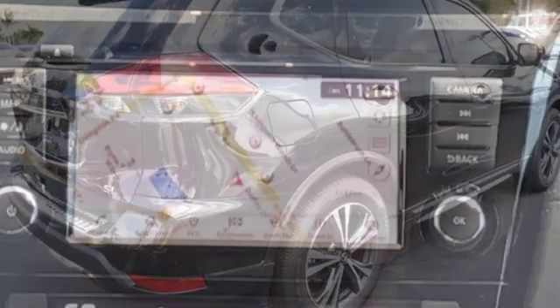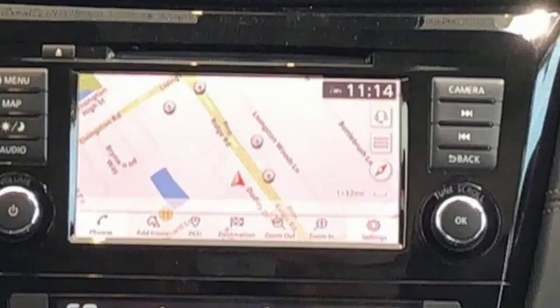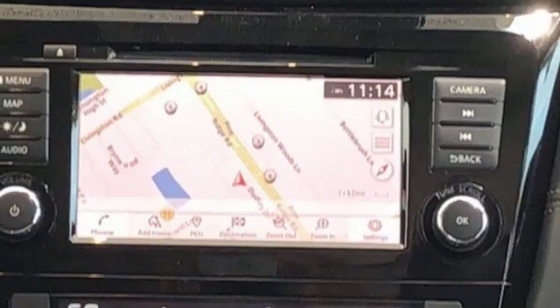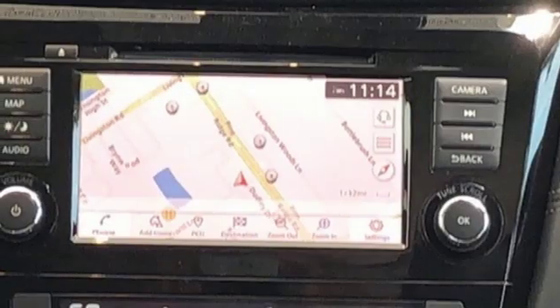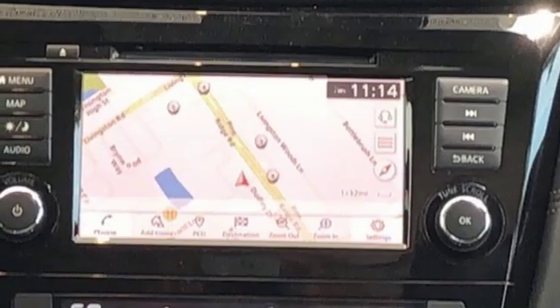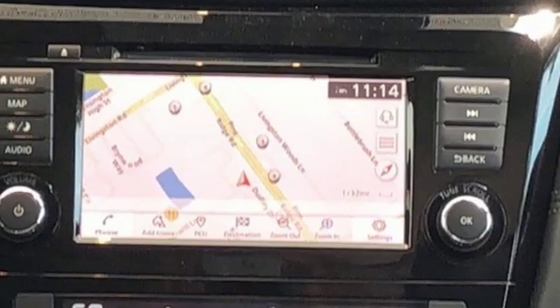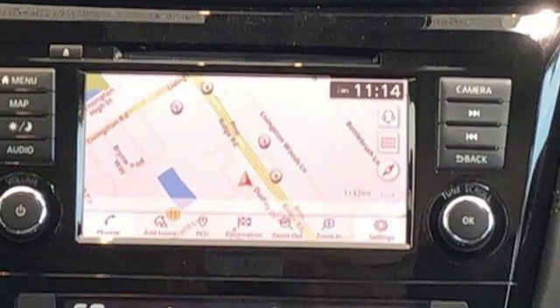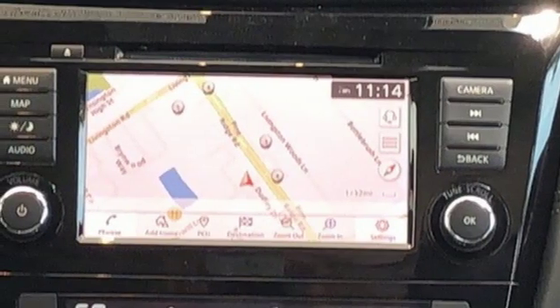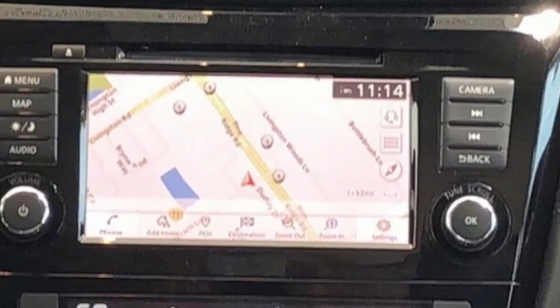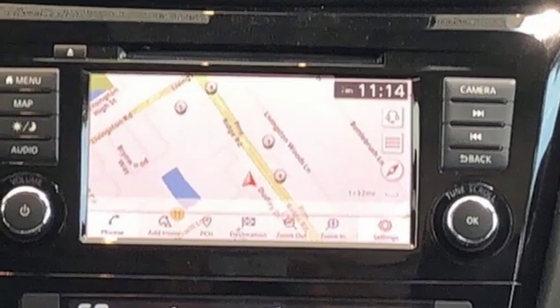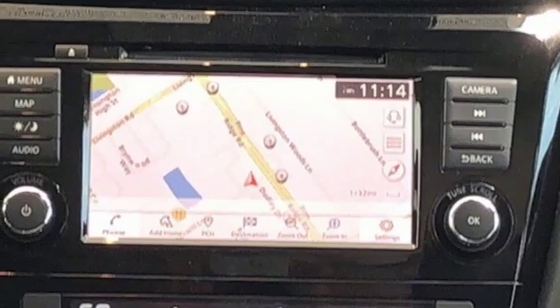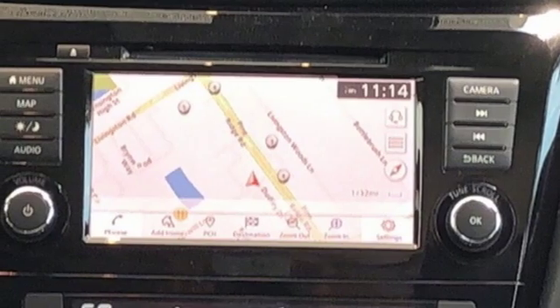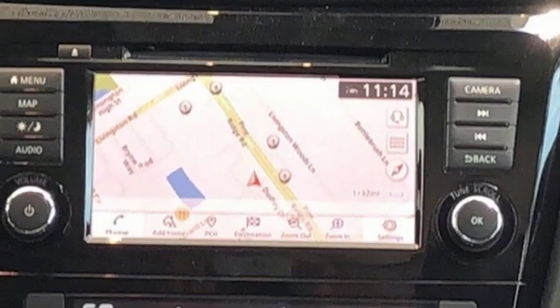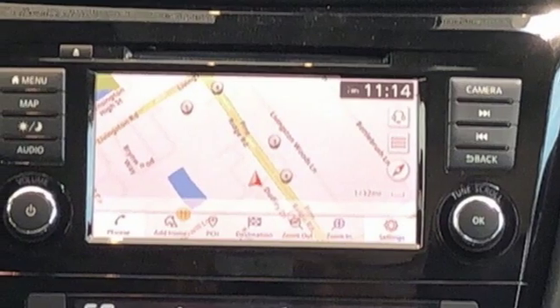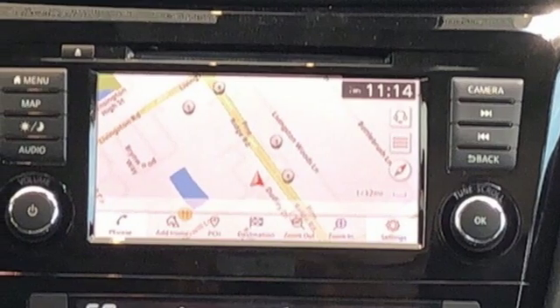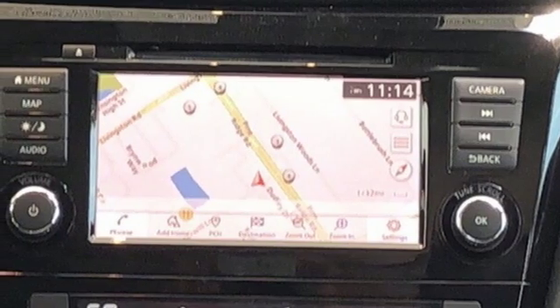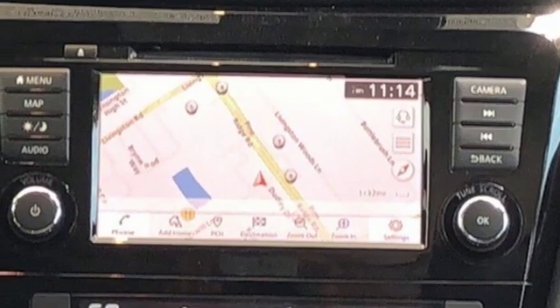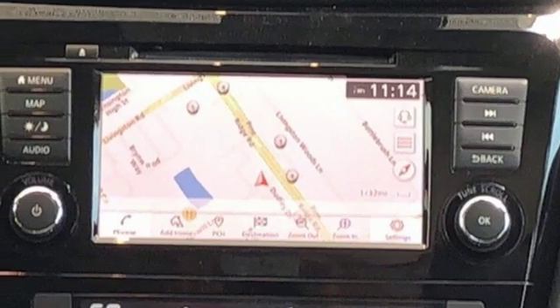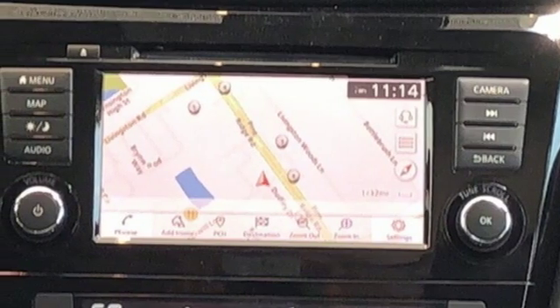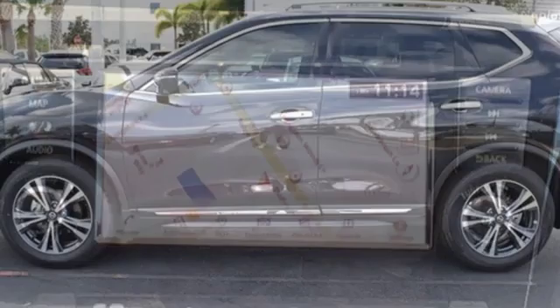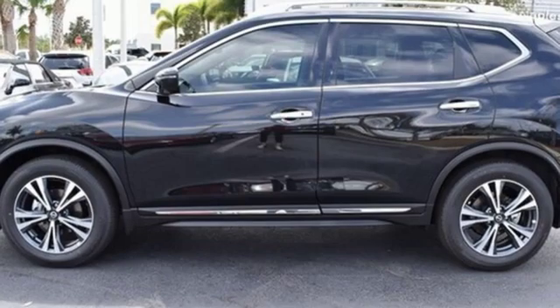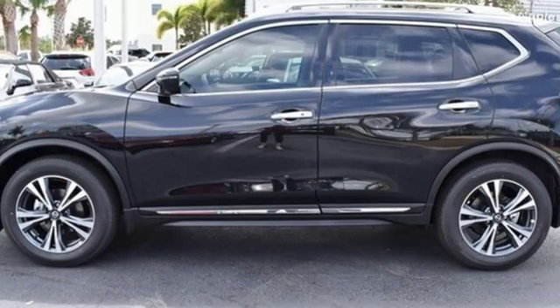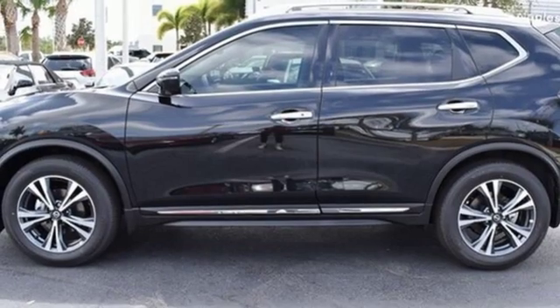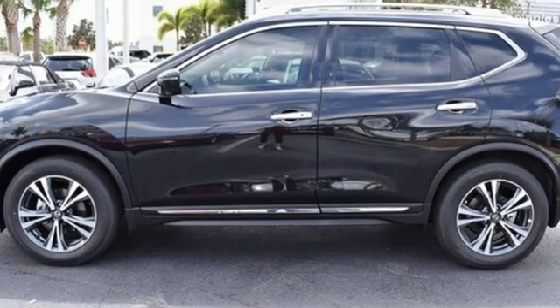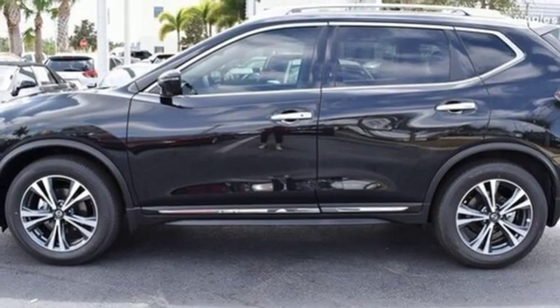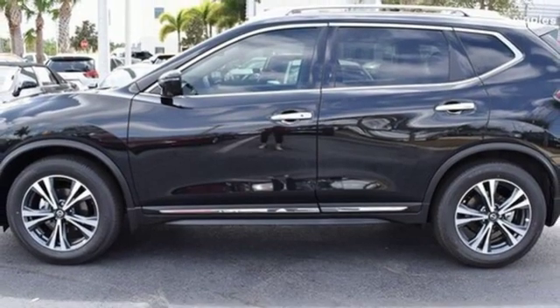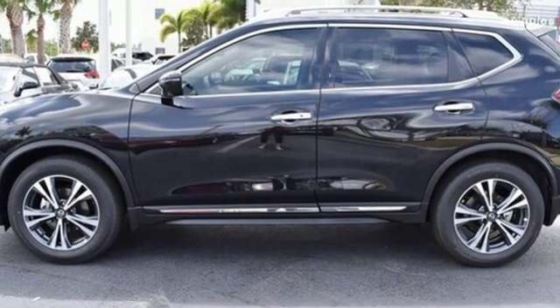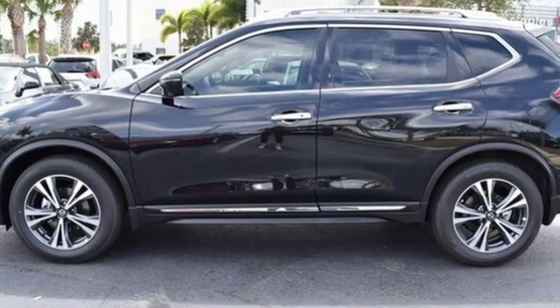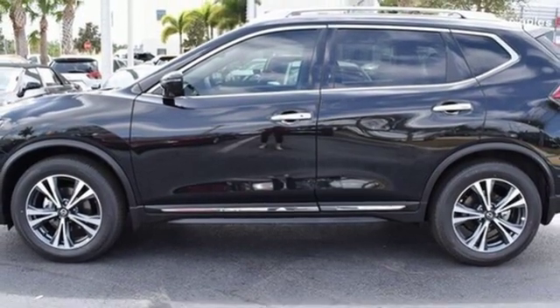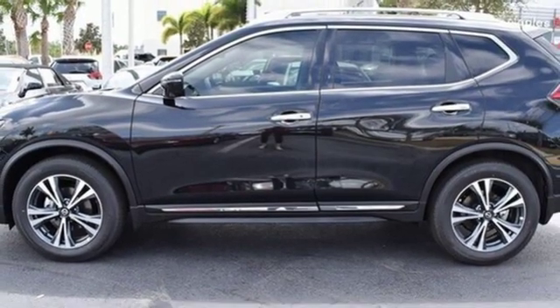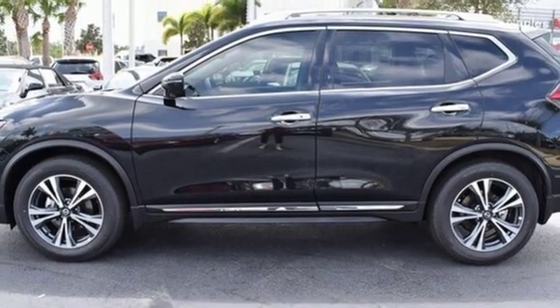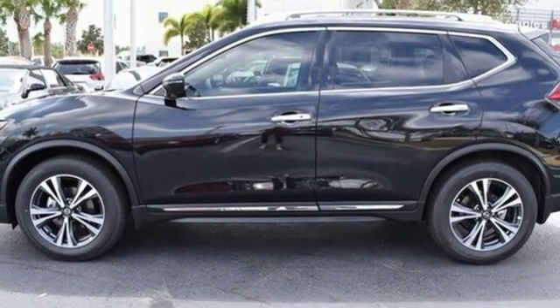Inline four-cylinder engine, hands-free liftgate, gas pressurized shocks, and power heated mirrors.